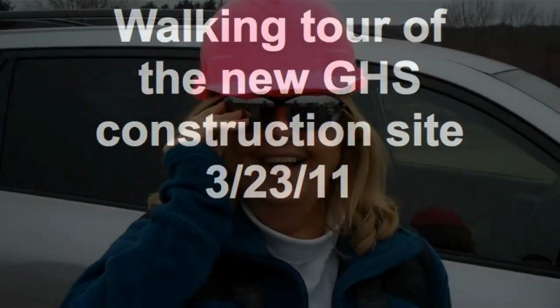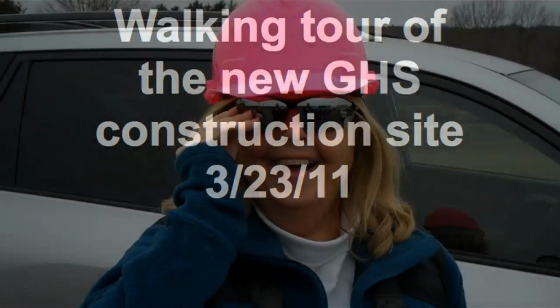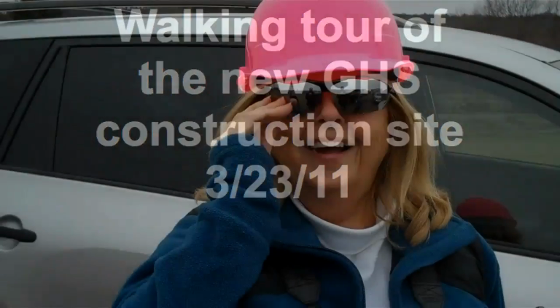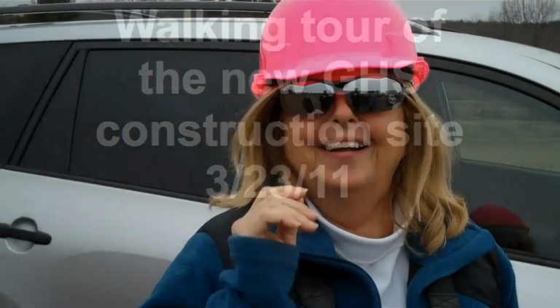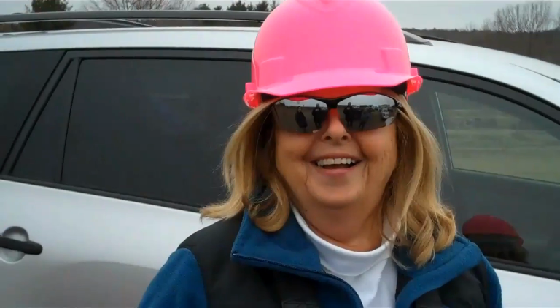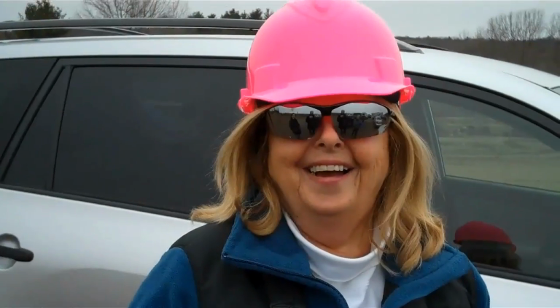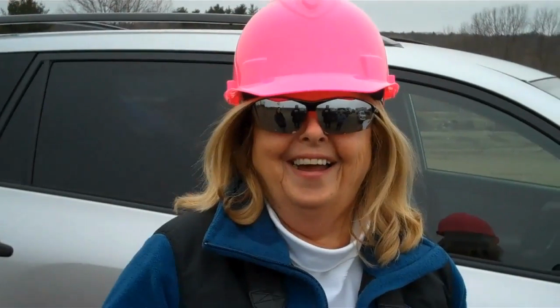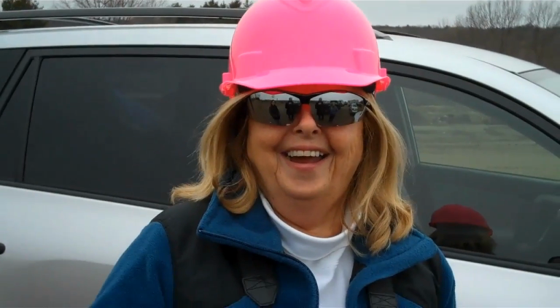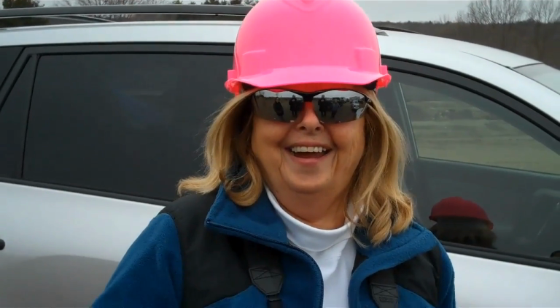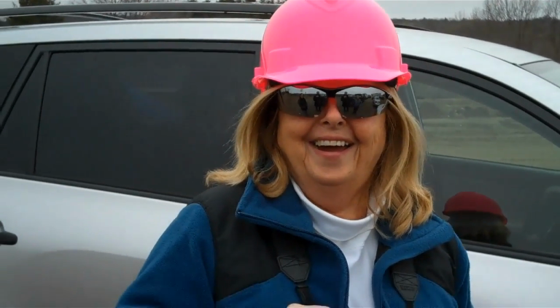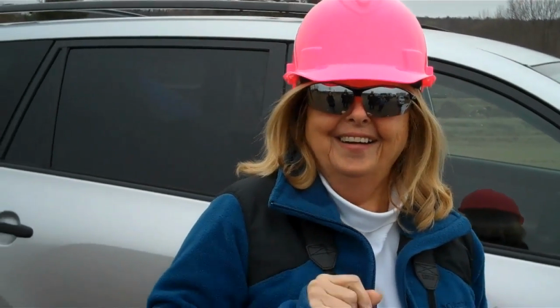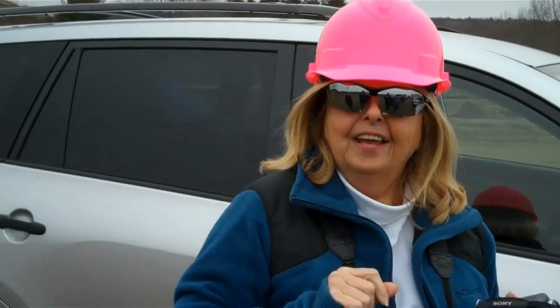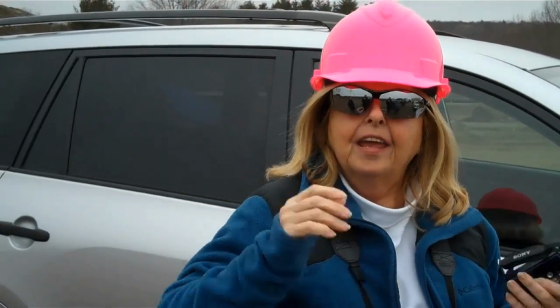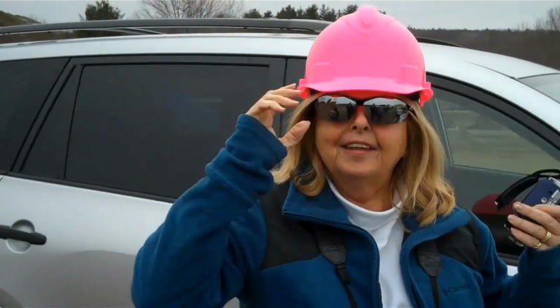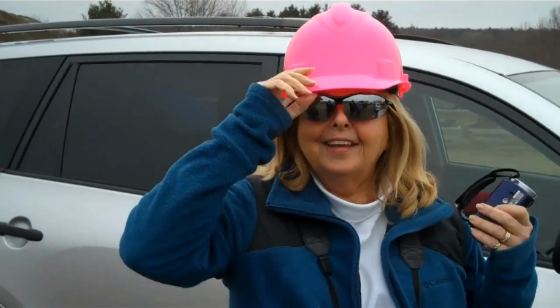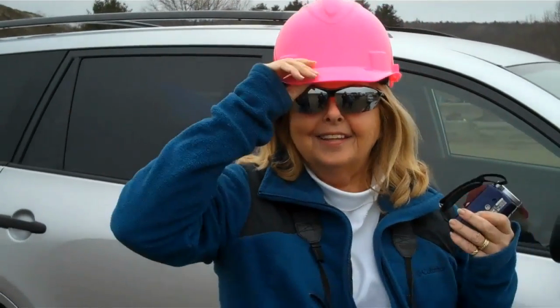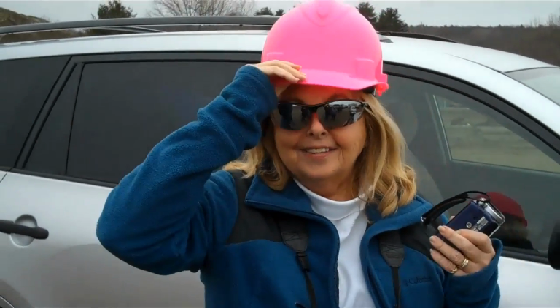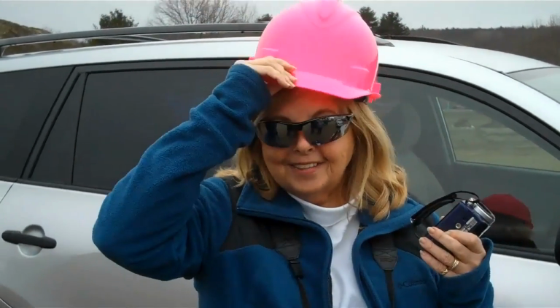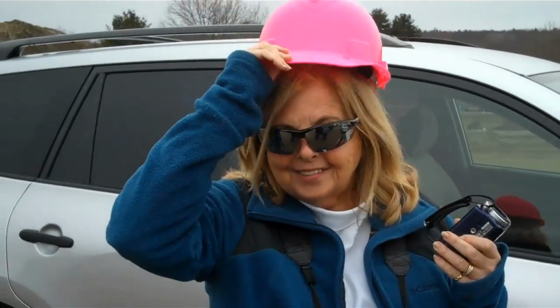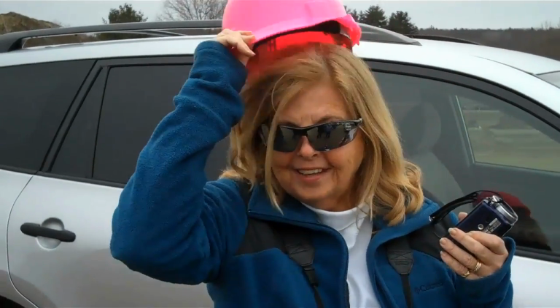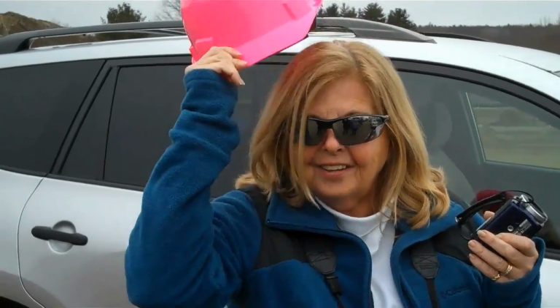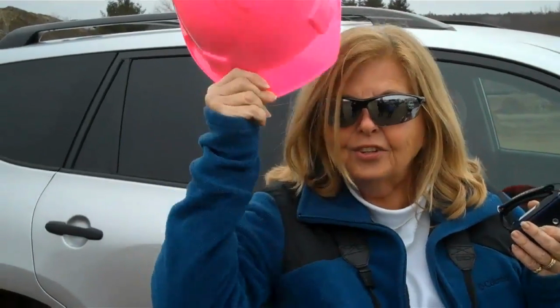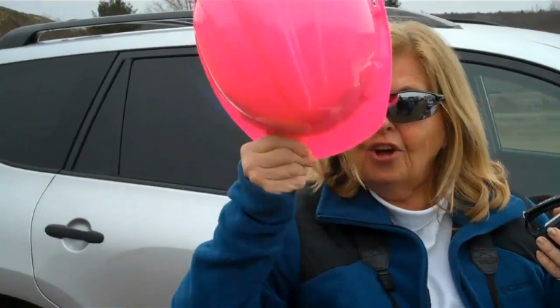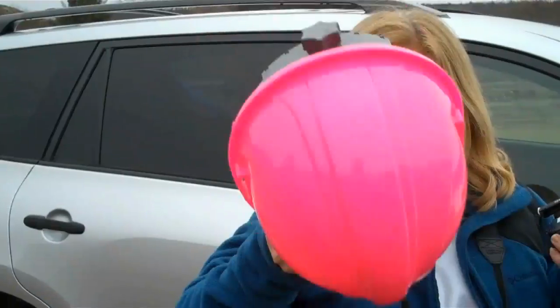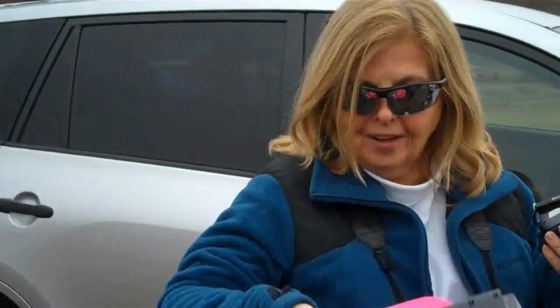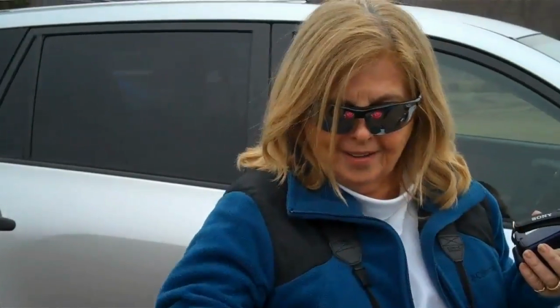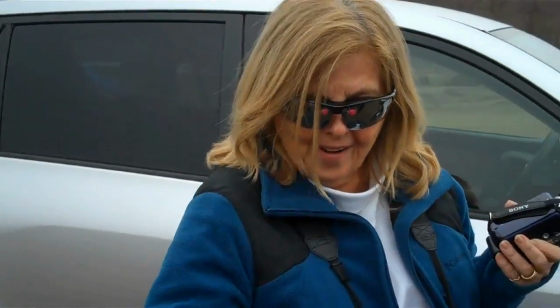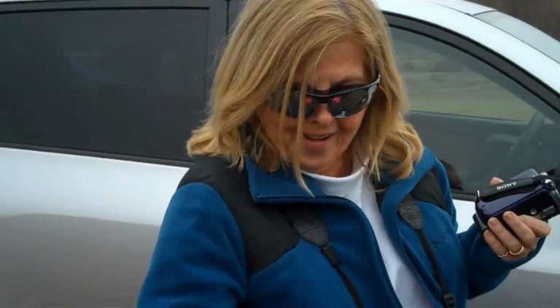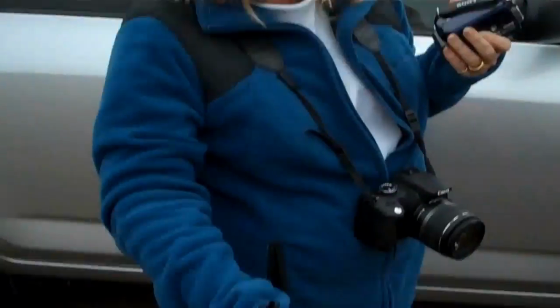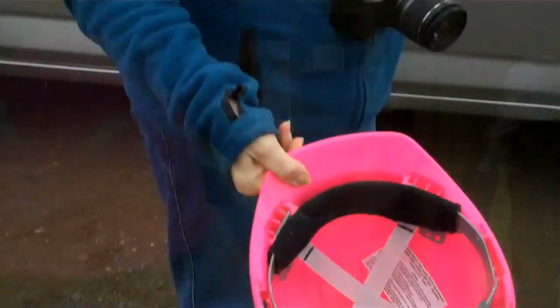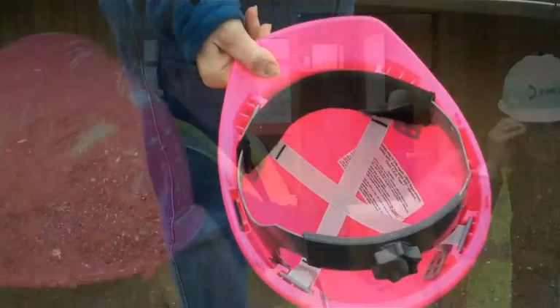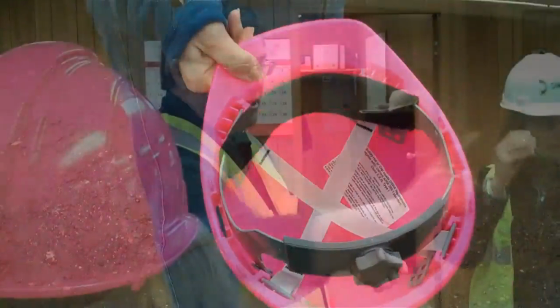That looks like it'll protect you, isn't it? It is! It looks like it's fitting properly.